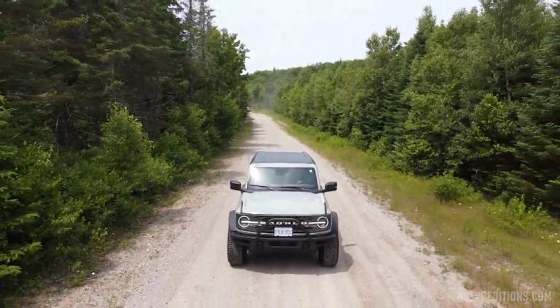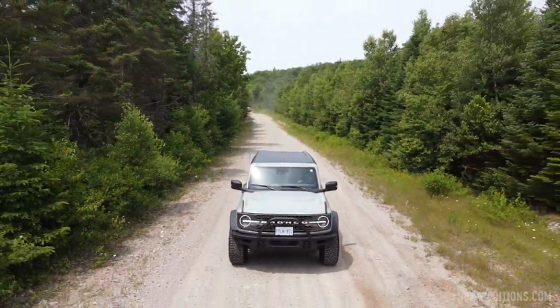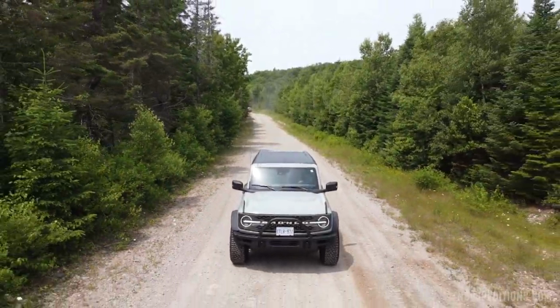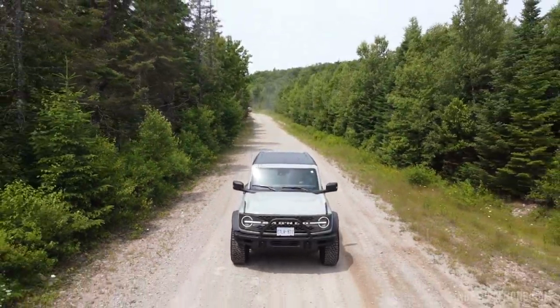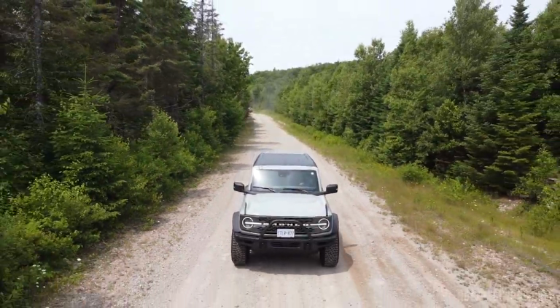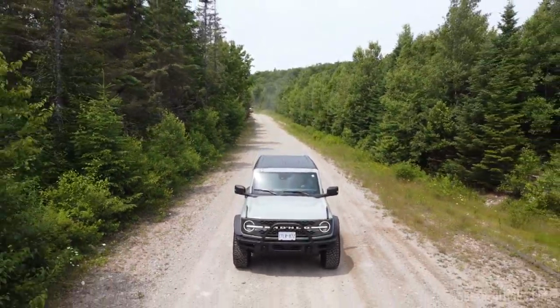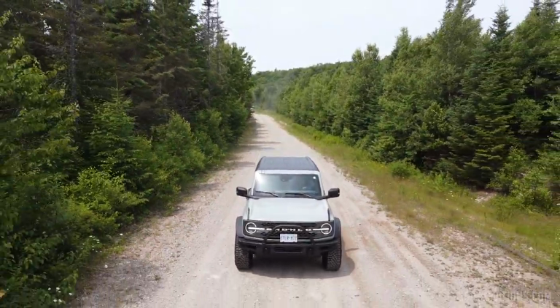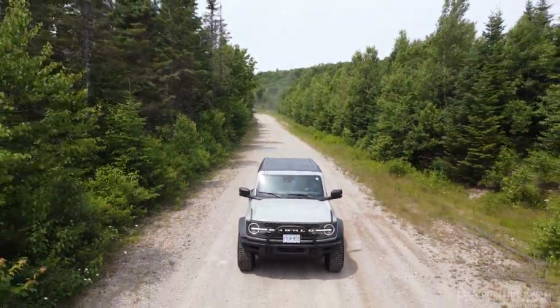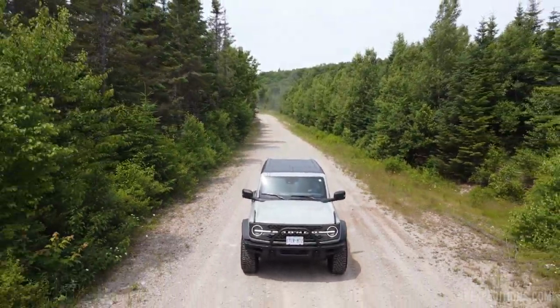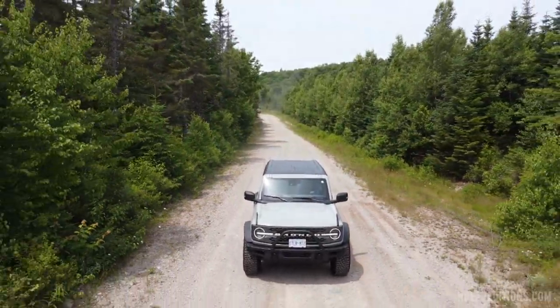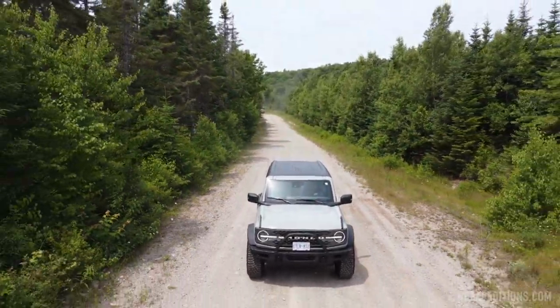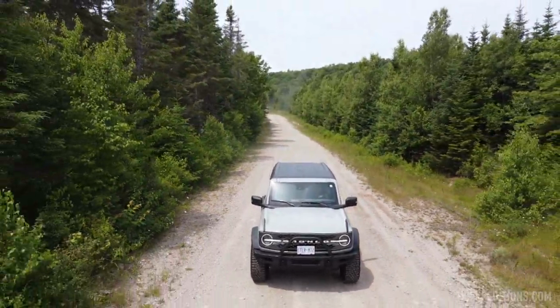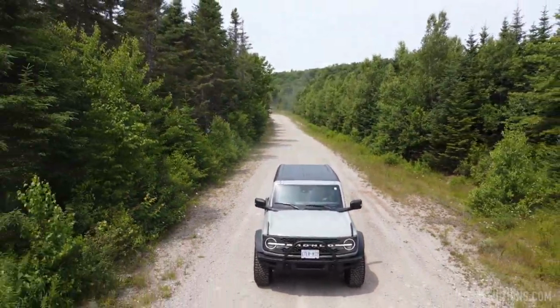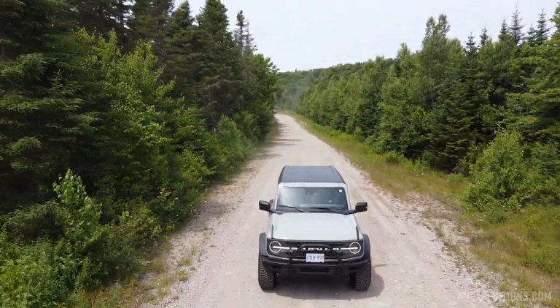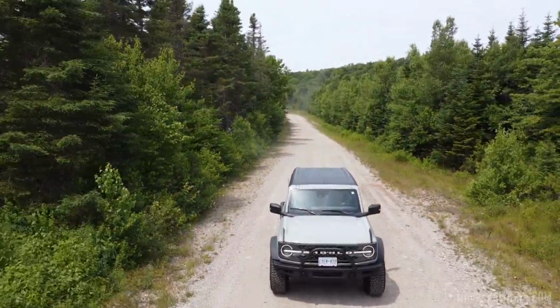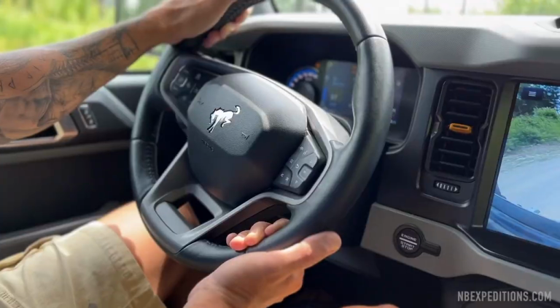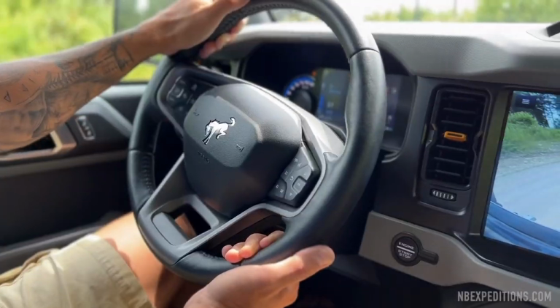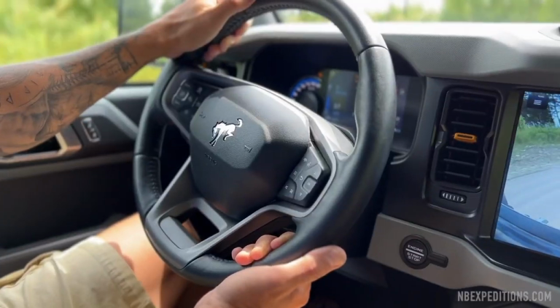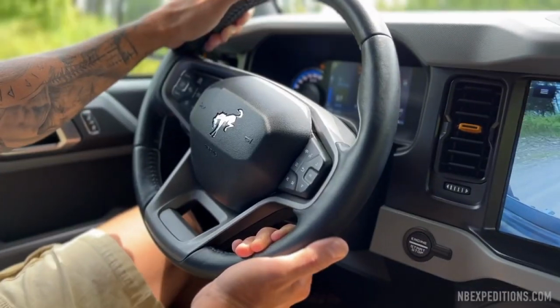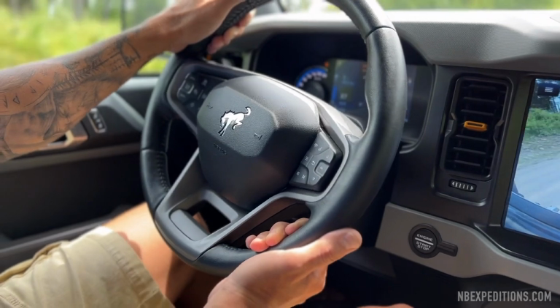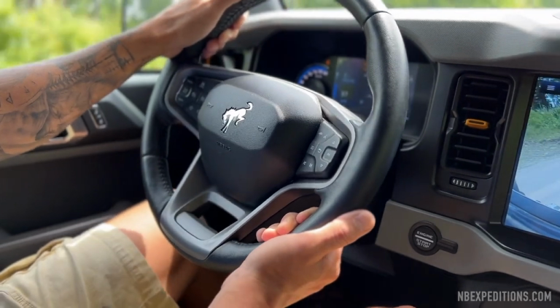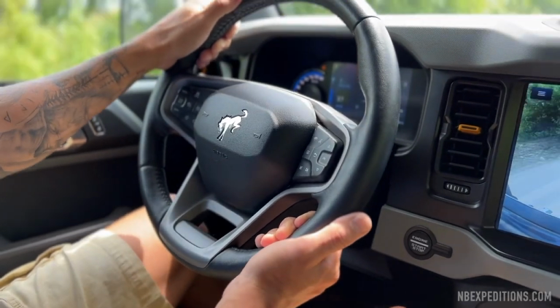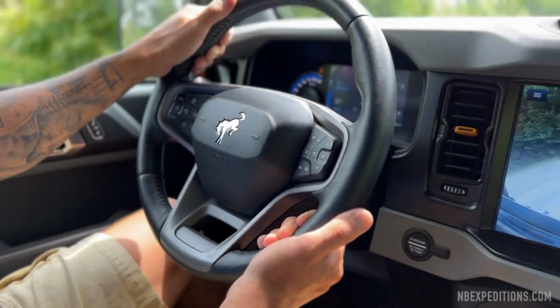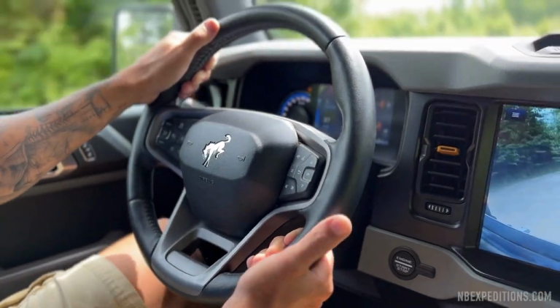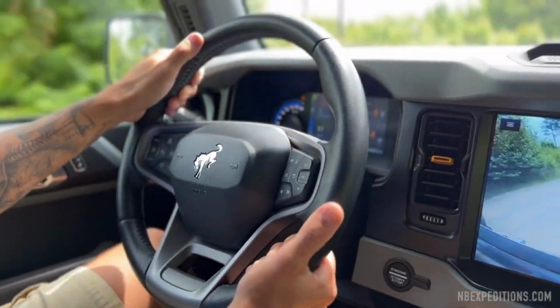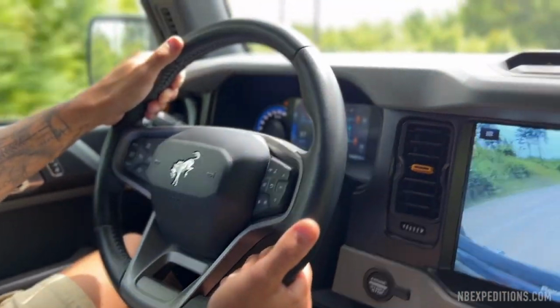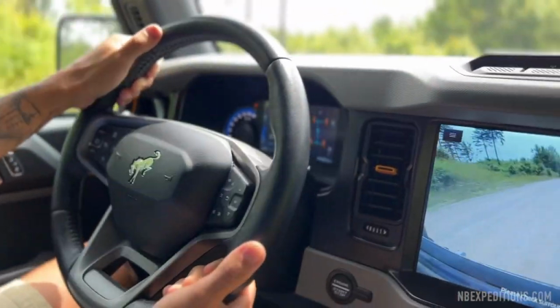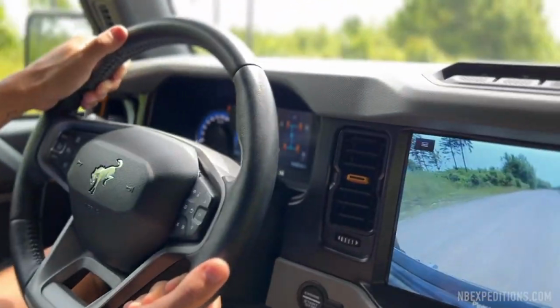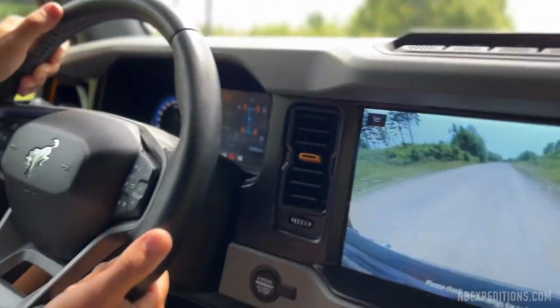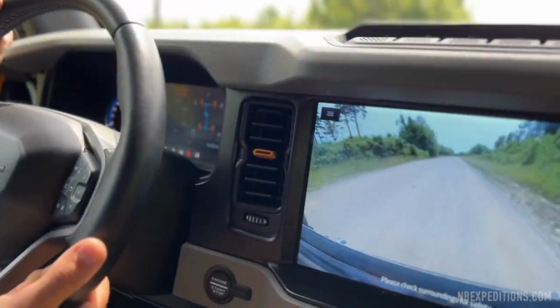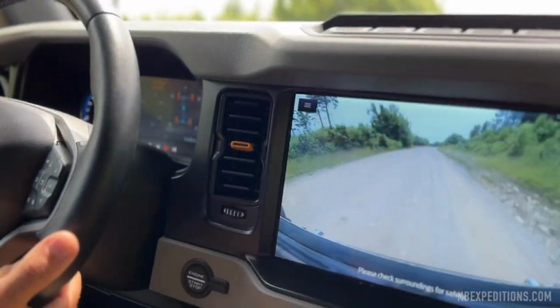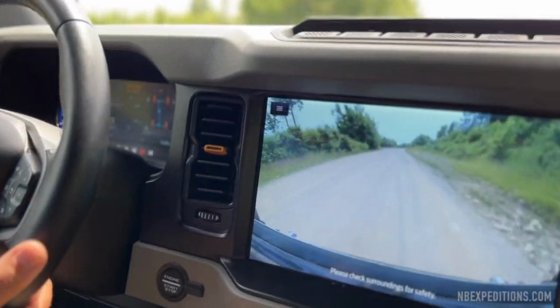Hey everyone, welcome back to the channel. Today we are taking the Bronco off-road for the first time.